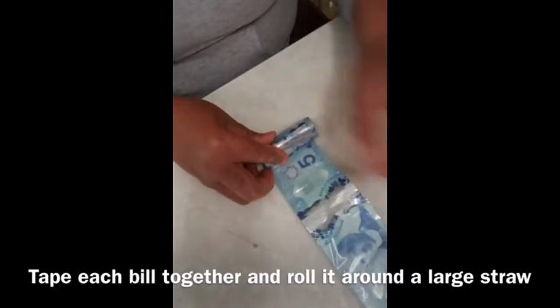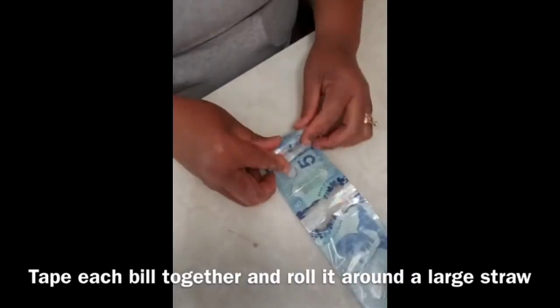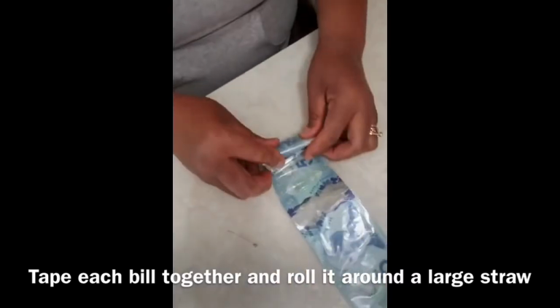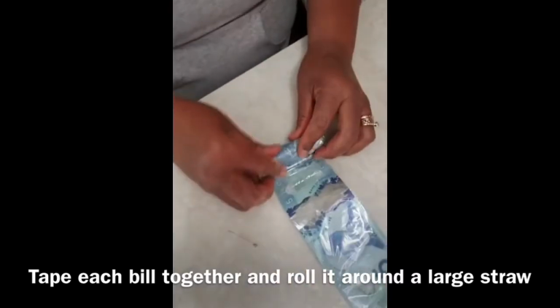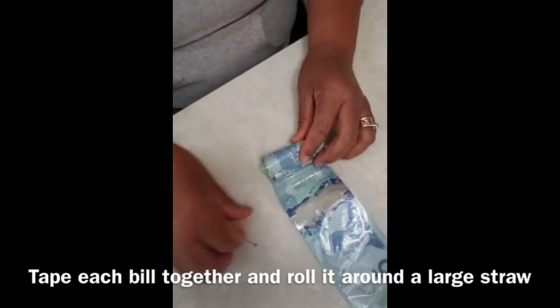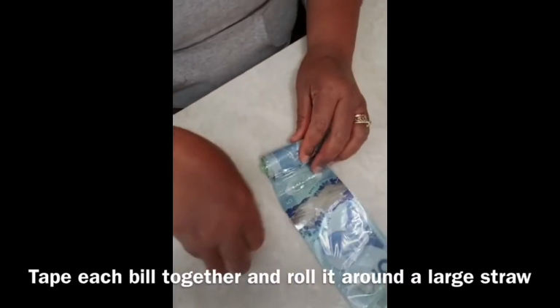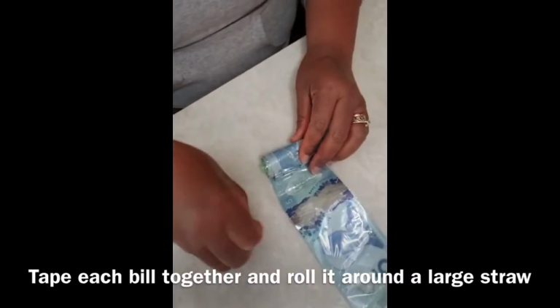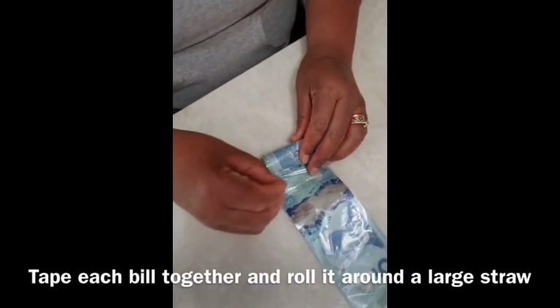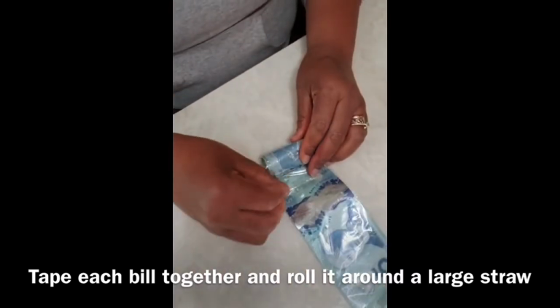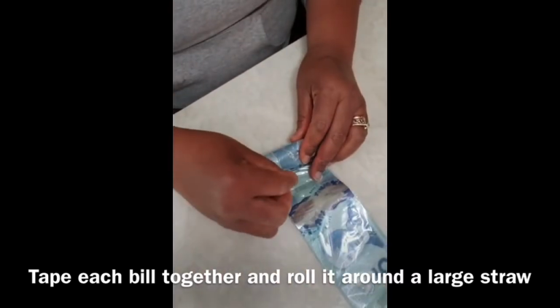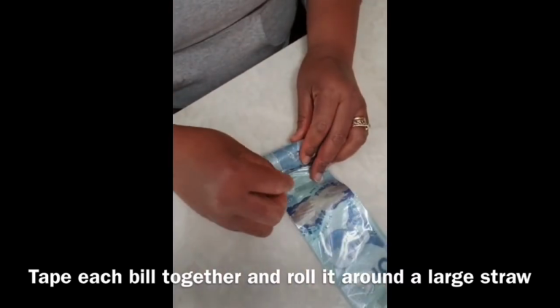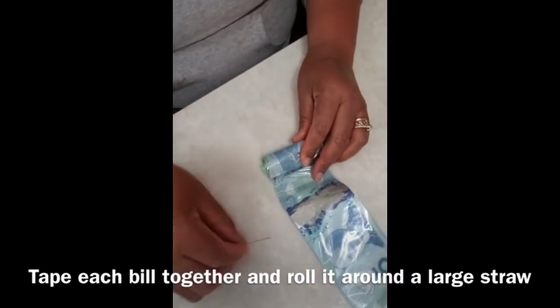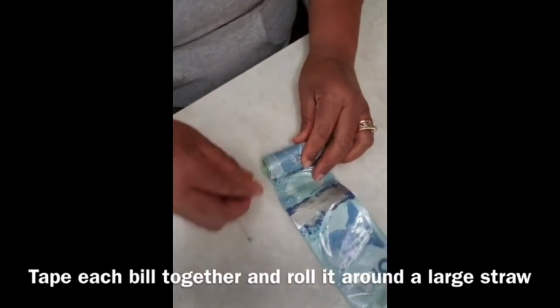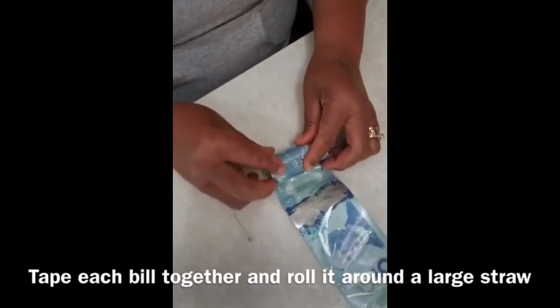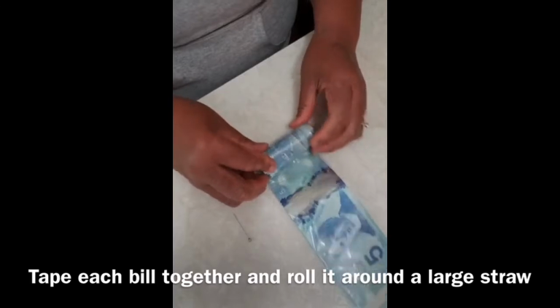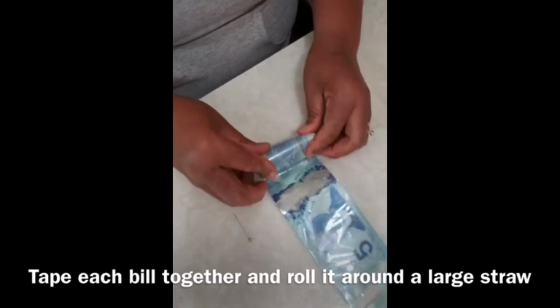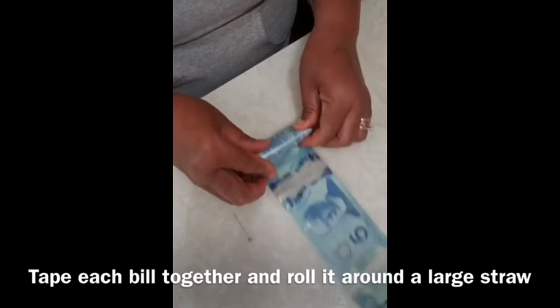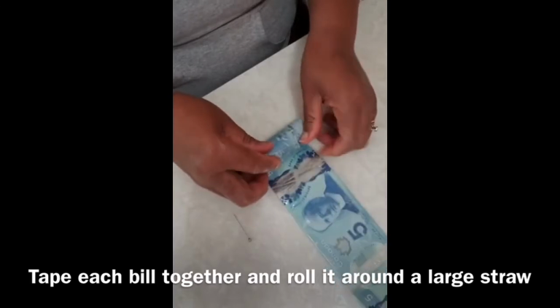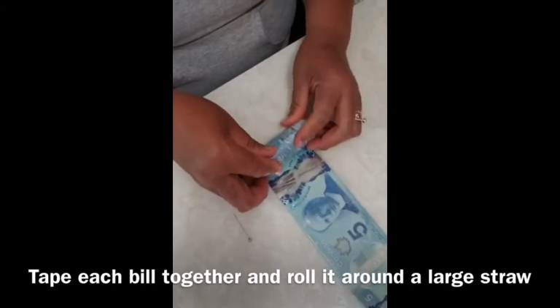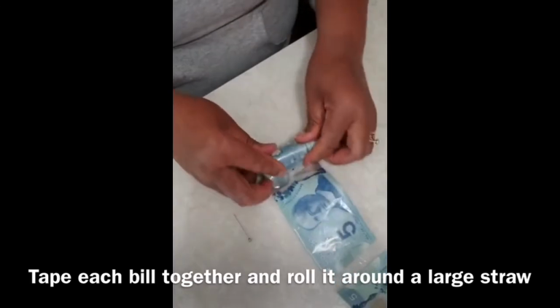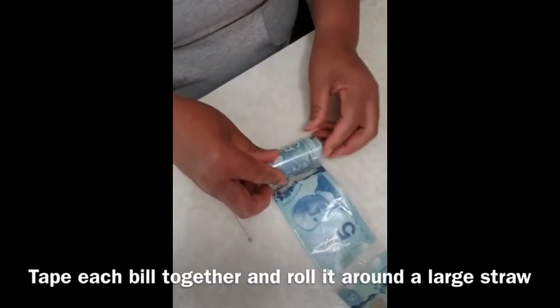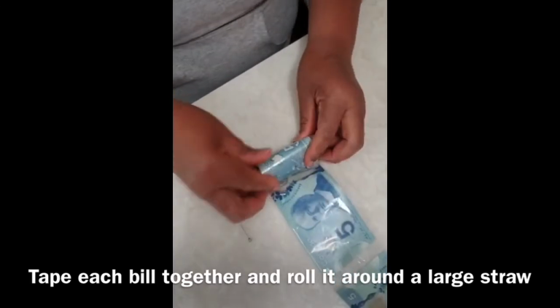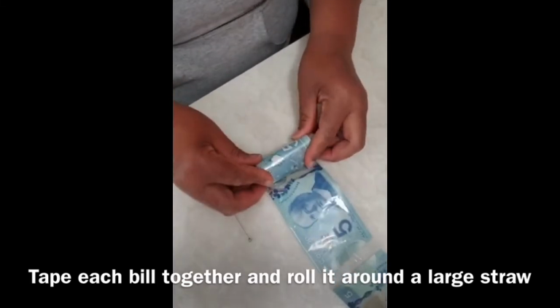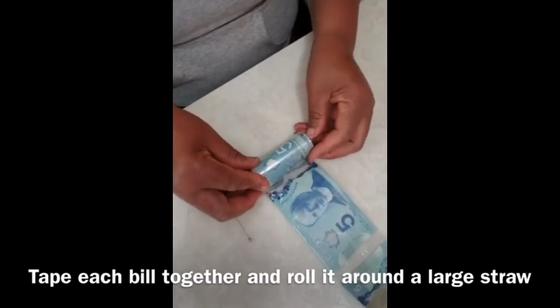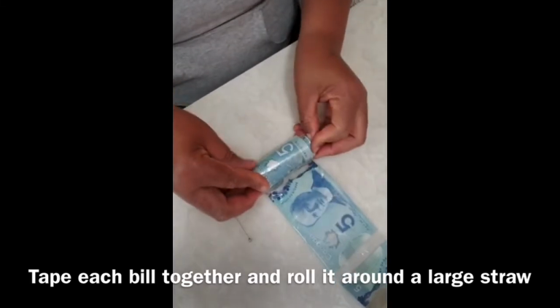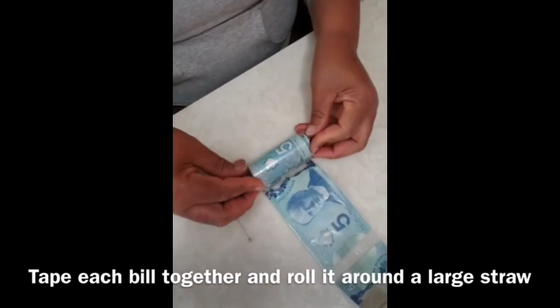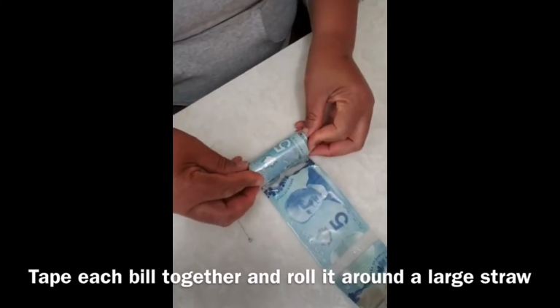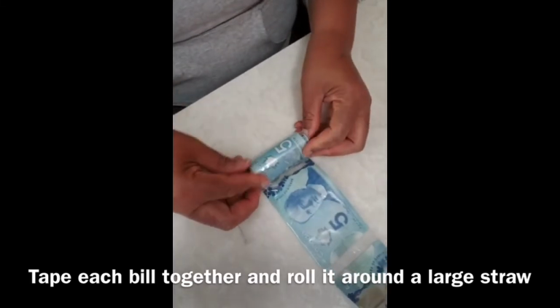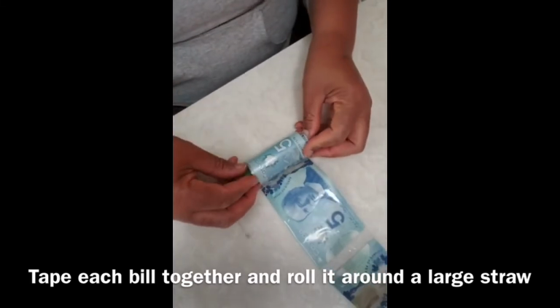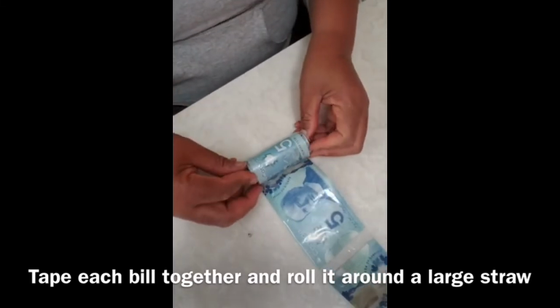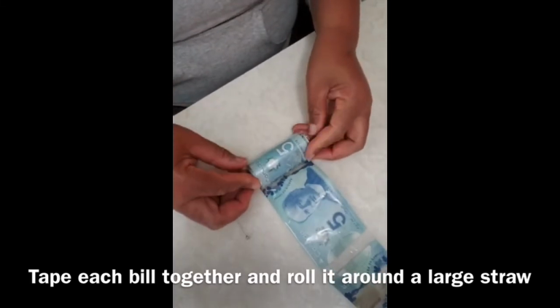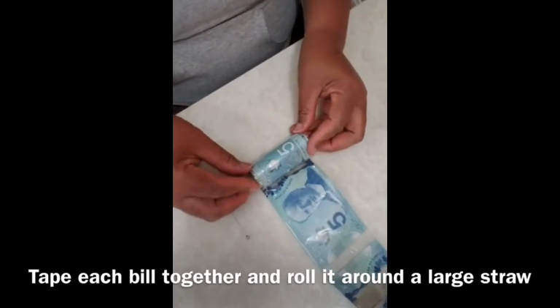That way you will have a cleaner, smoother, and more tight finished product.